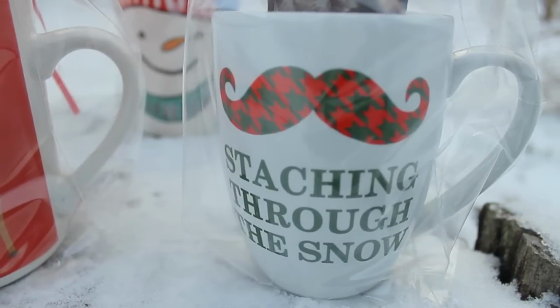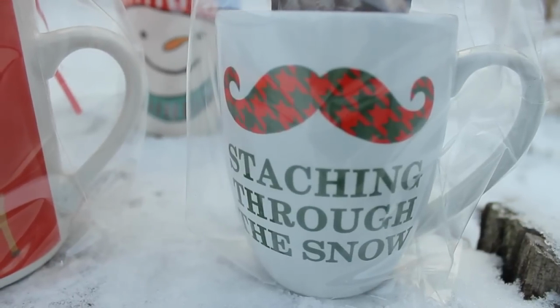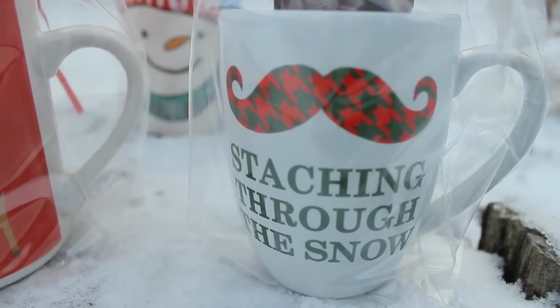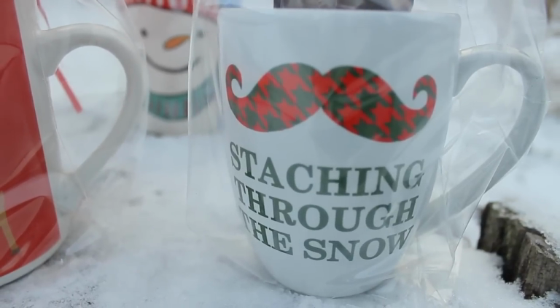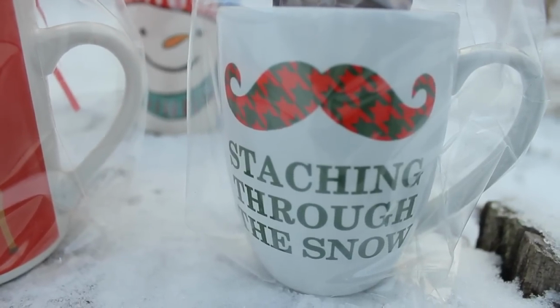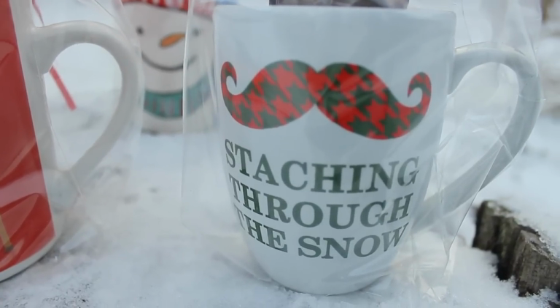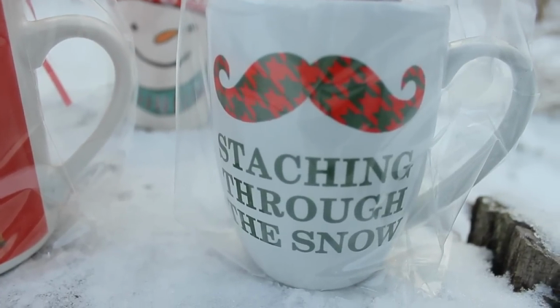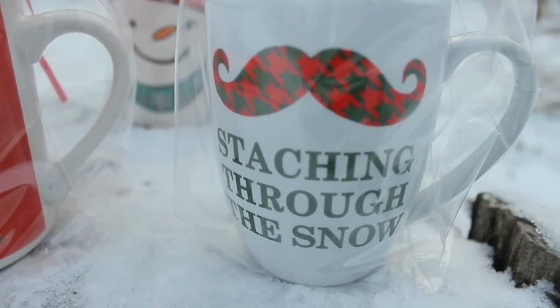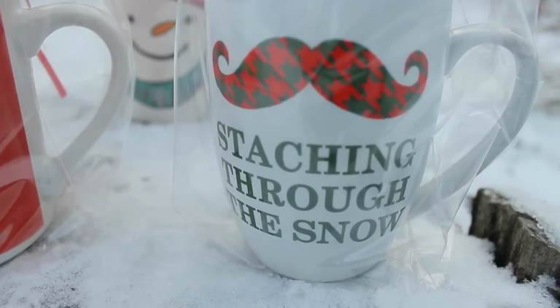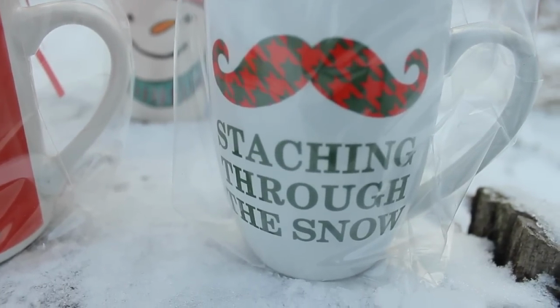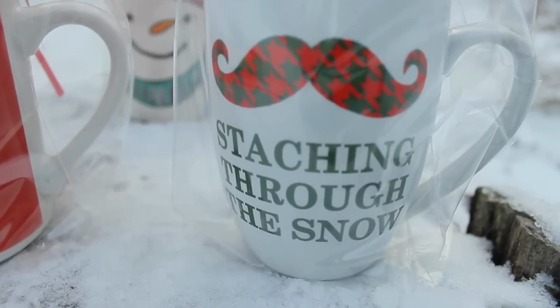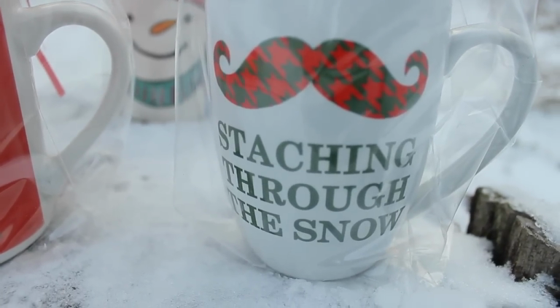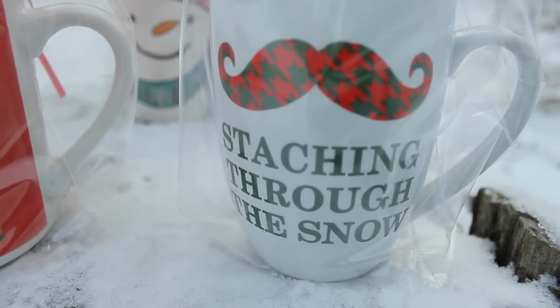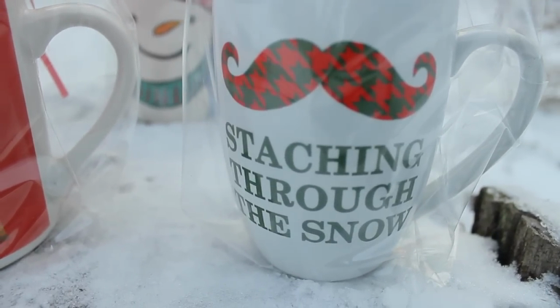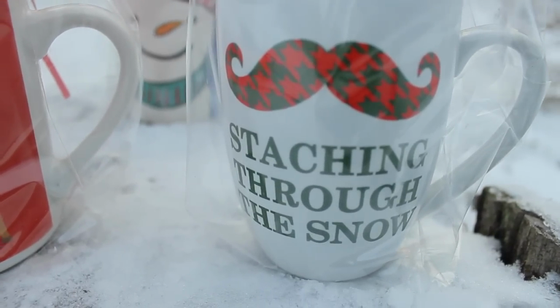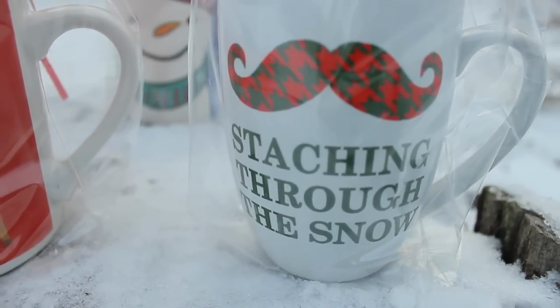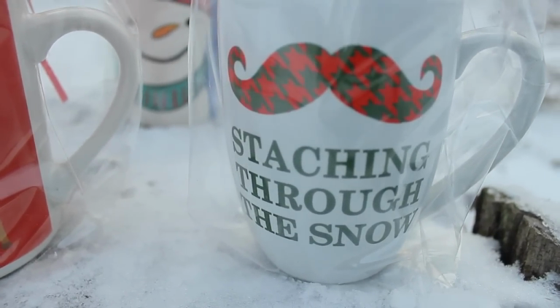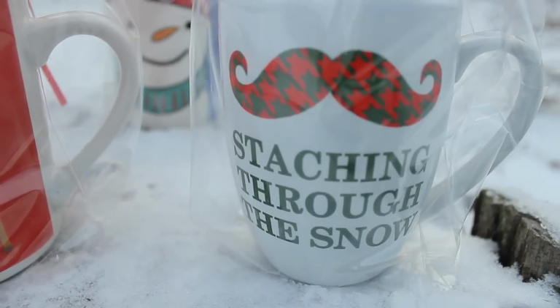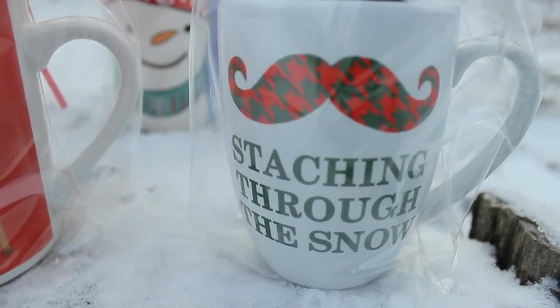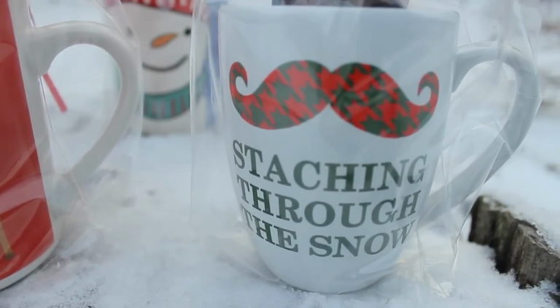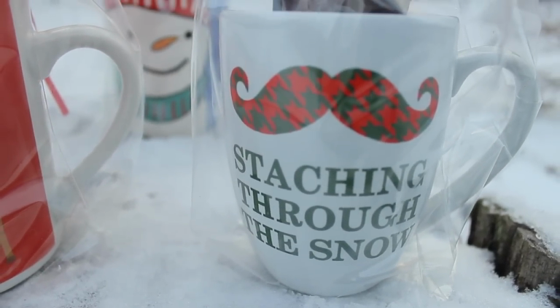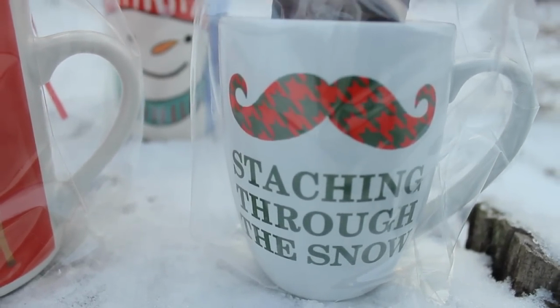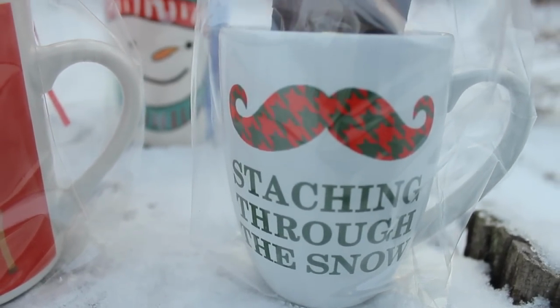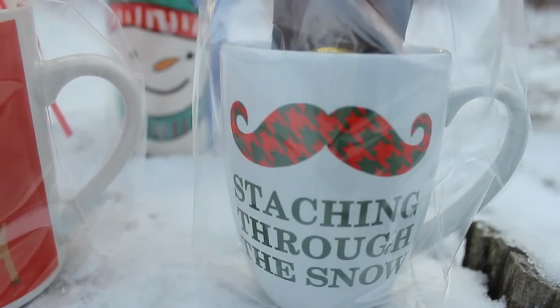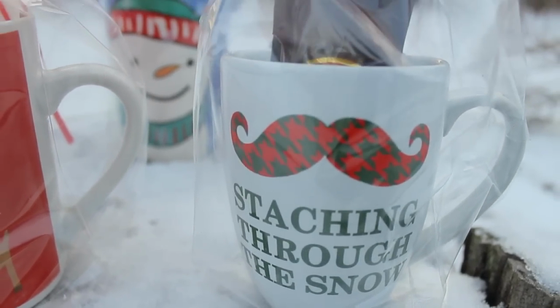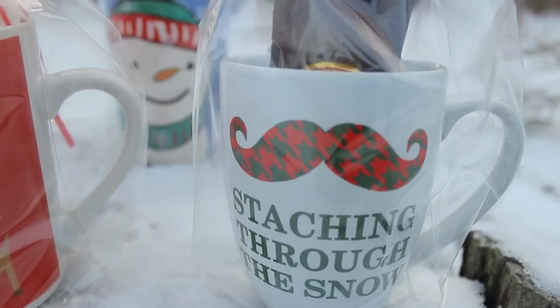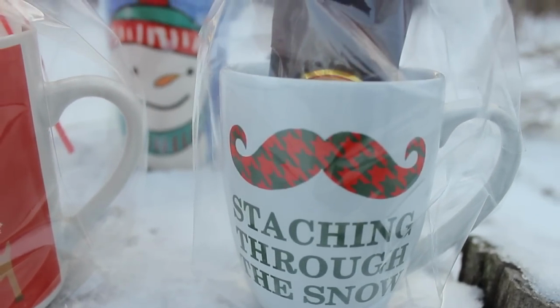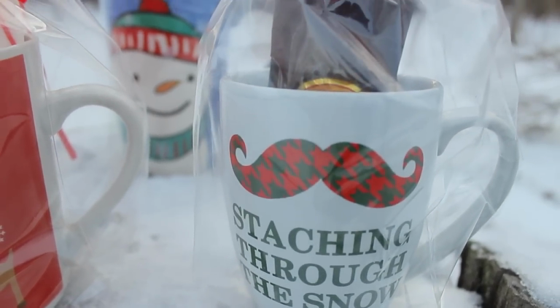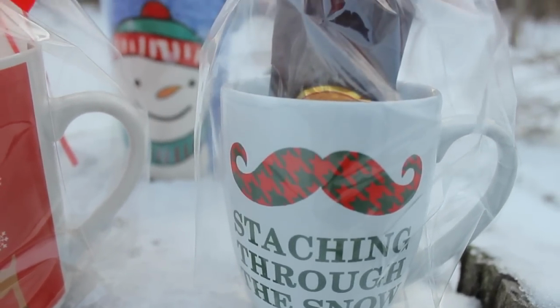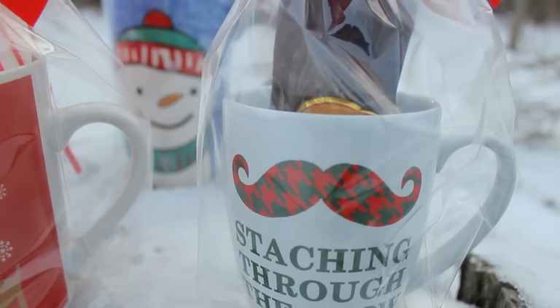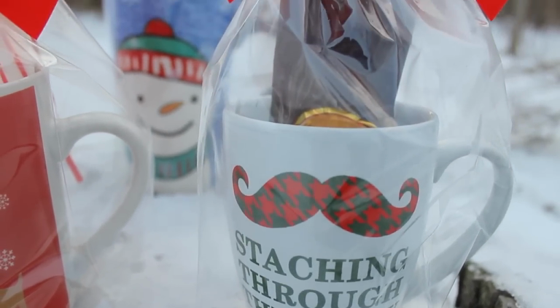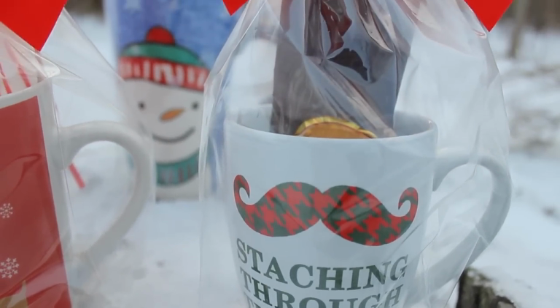For this mug I just did a little bit of a simpler look and just went ahead and added a flavored coffee.